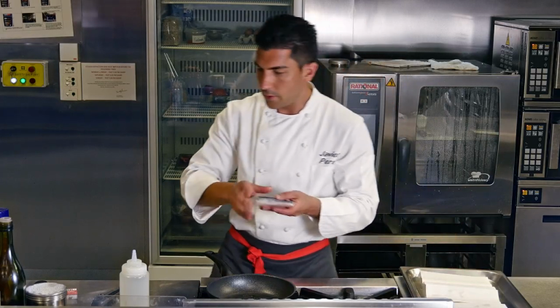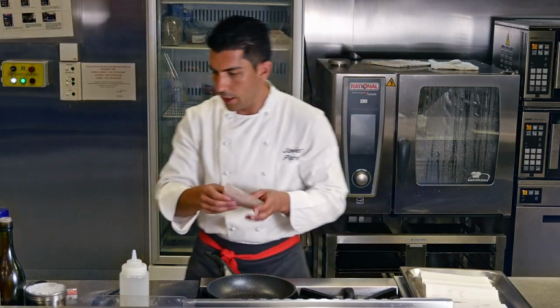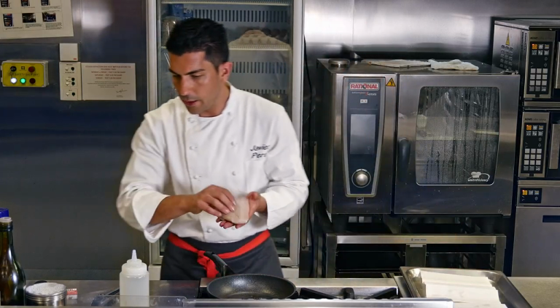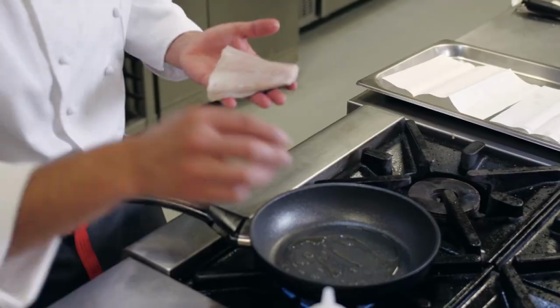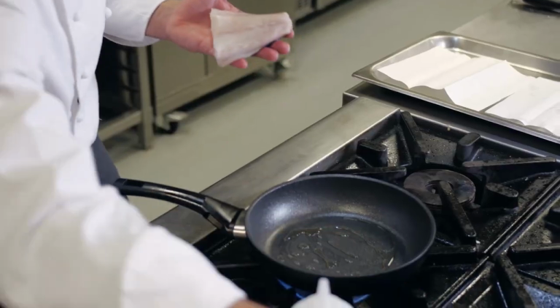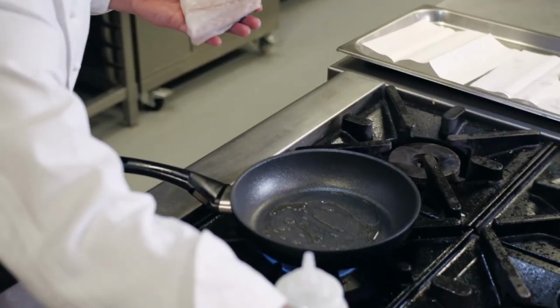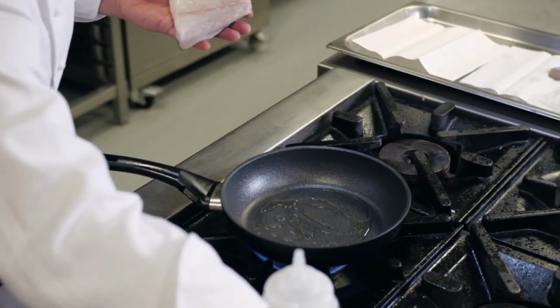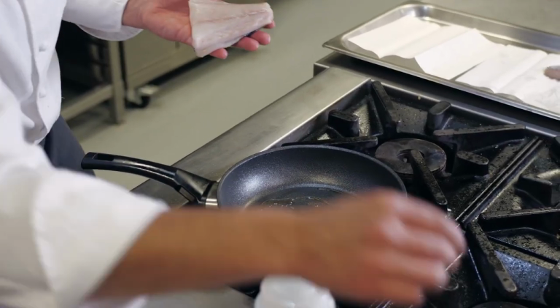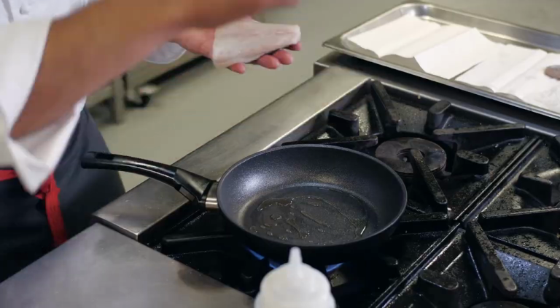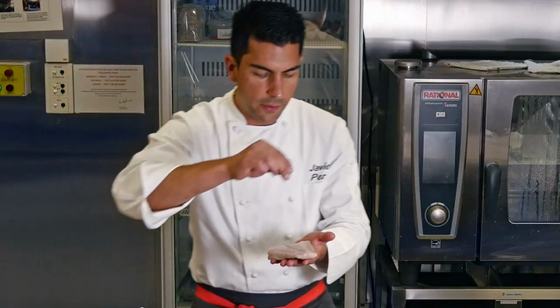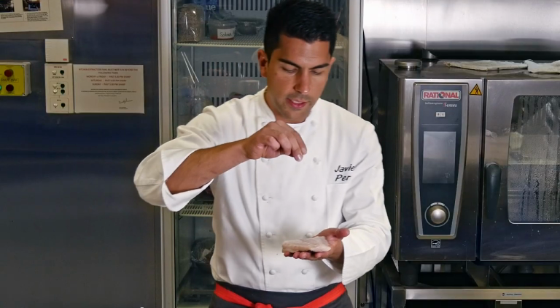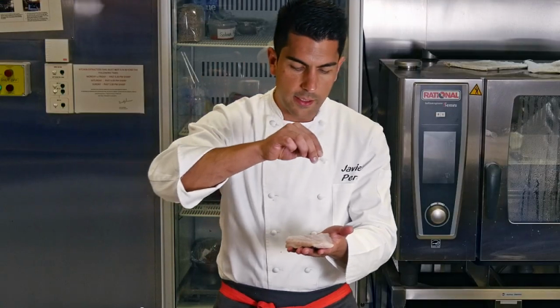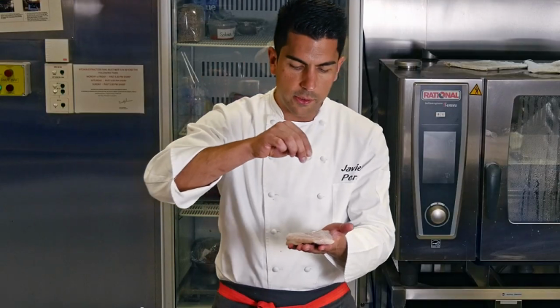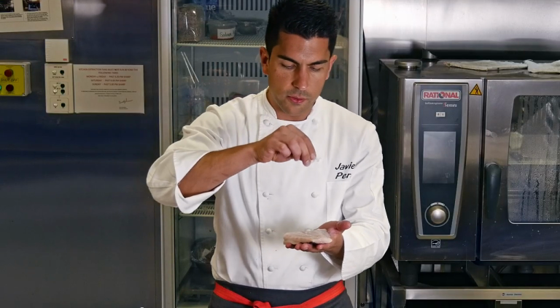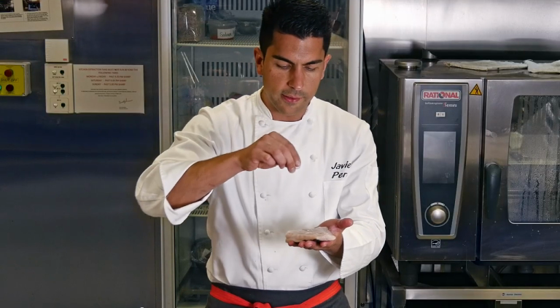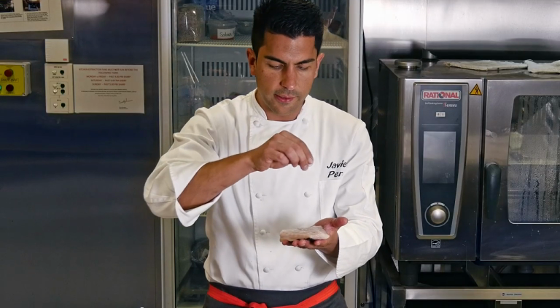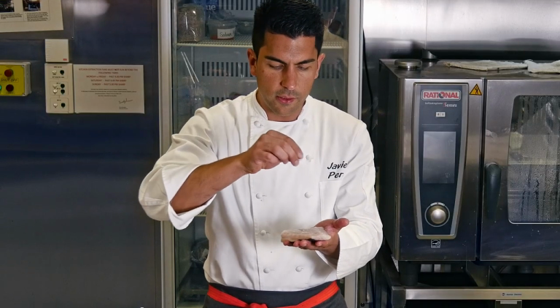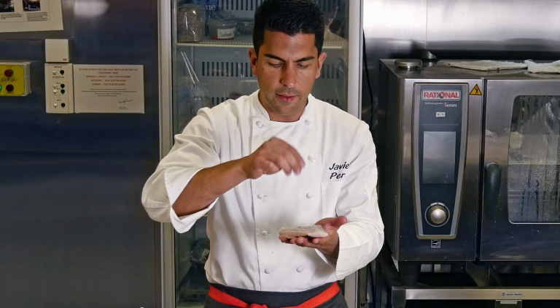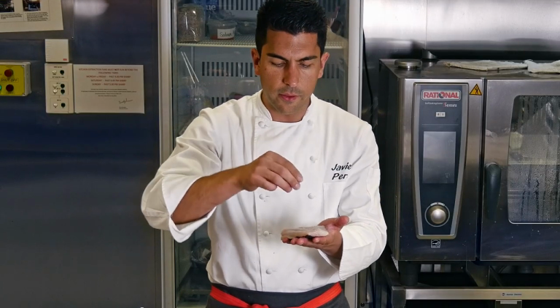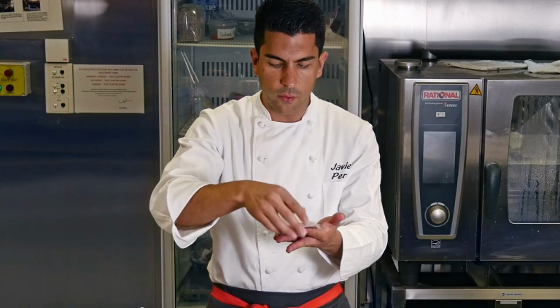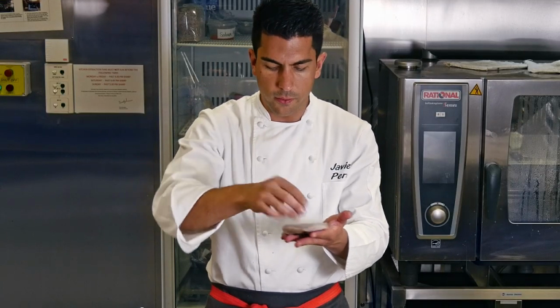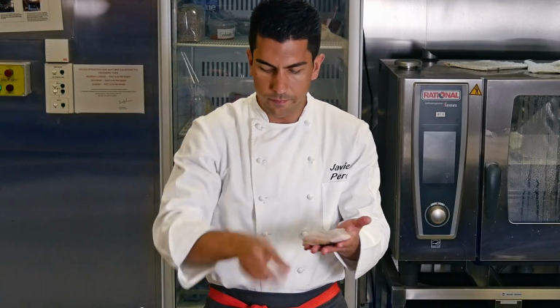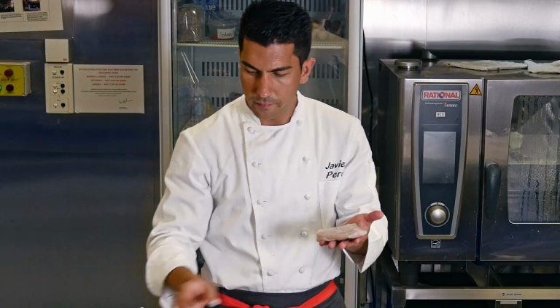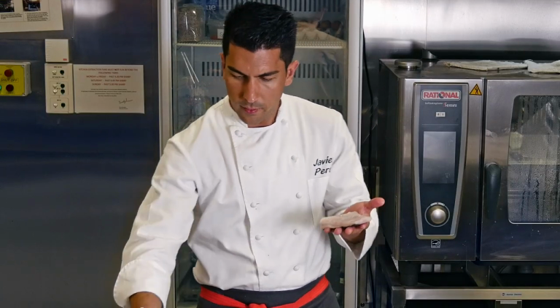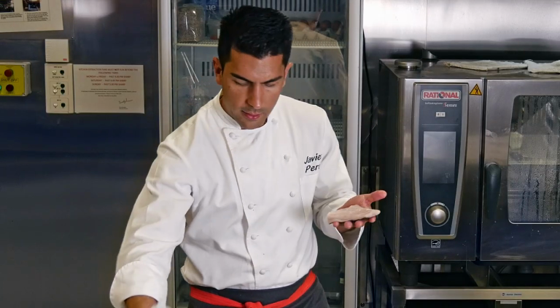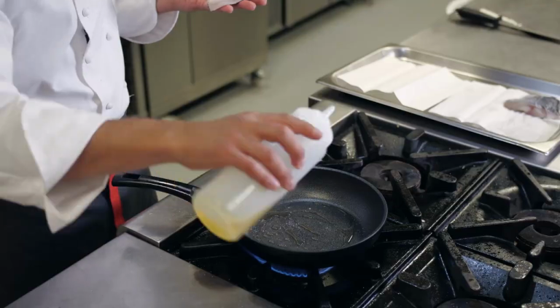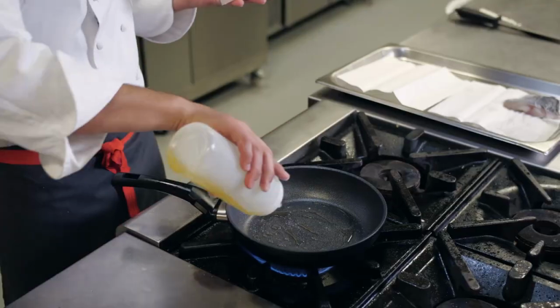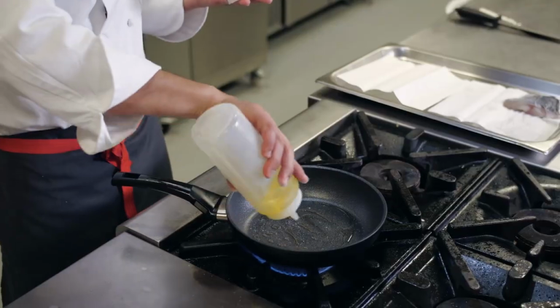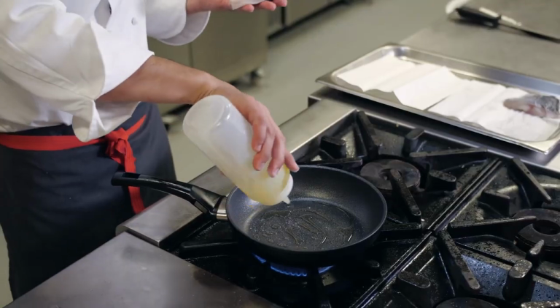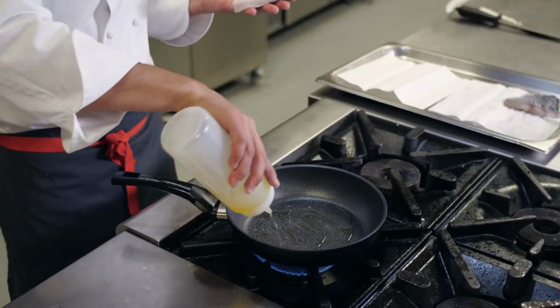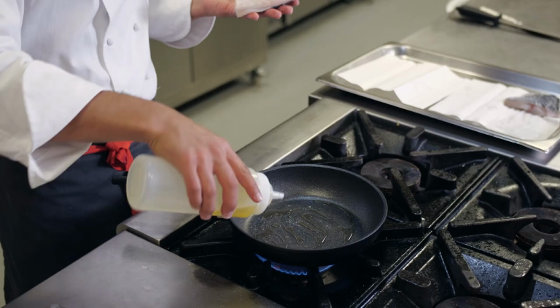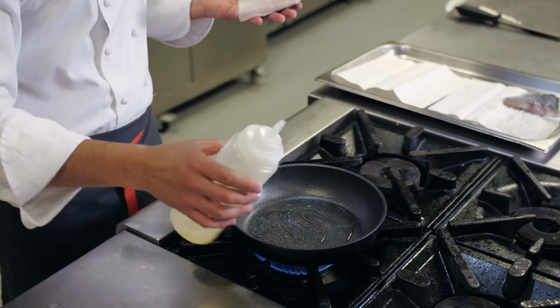I need my pan on medium heat. I'm going to season it with a bit of salt and add some olive oil in the pan.